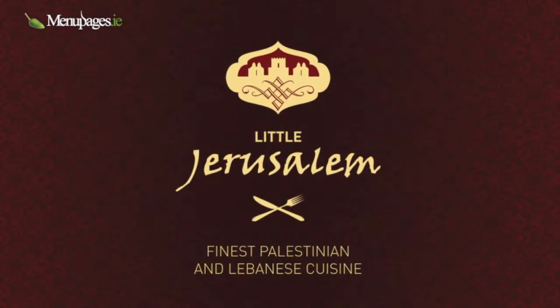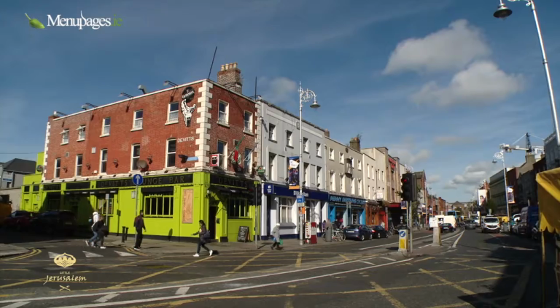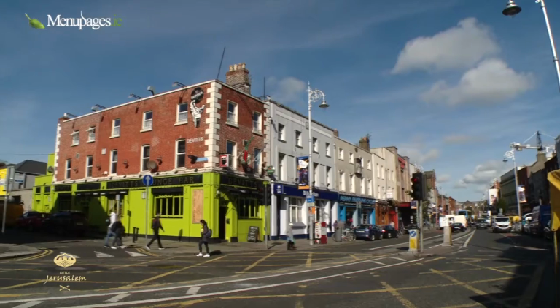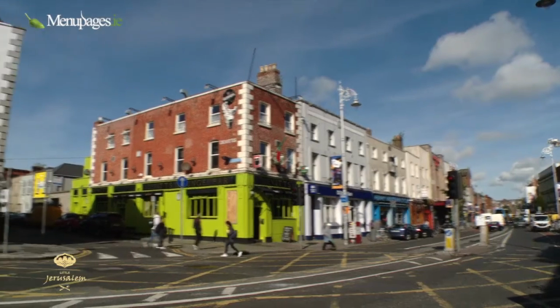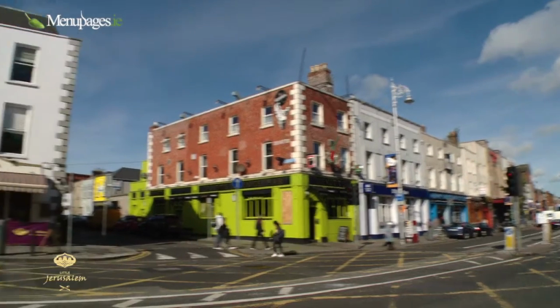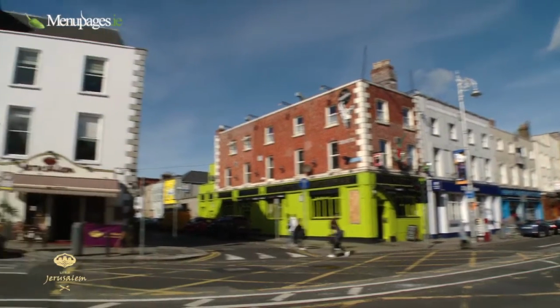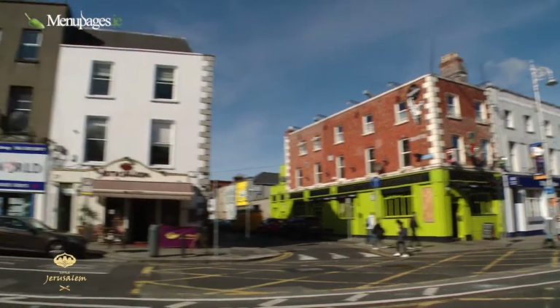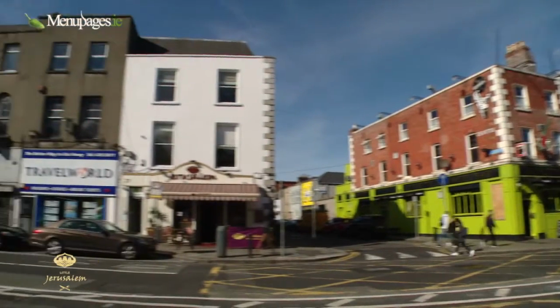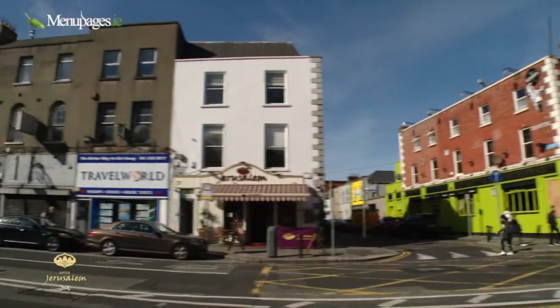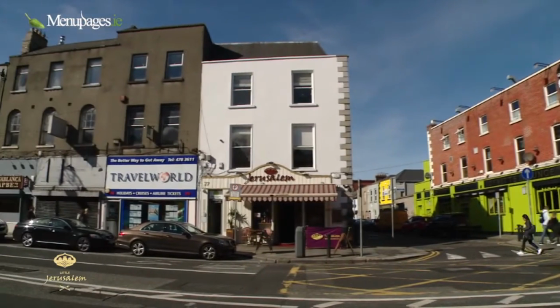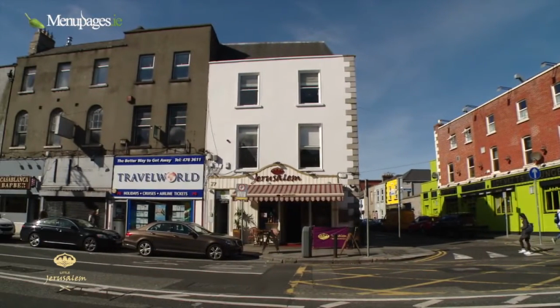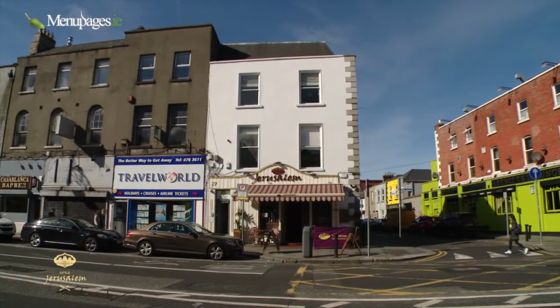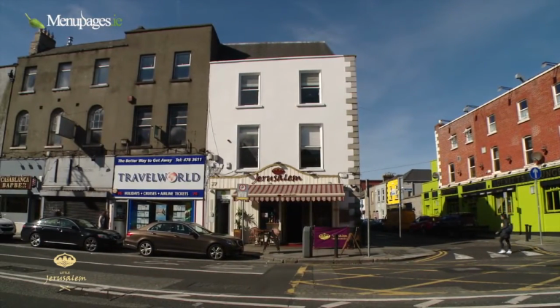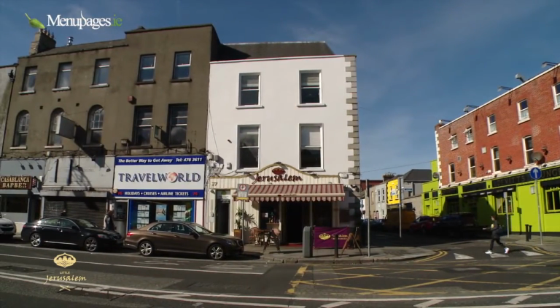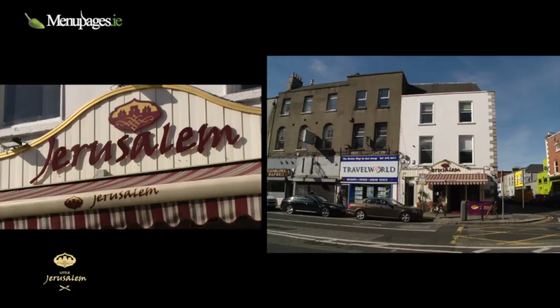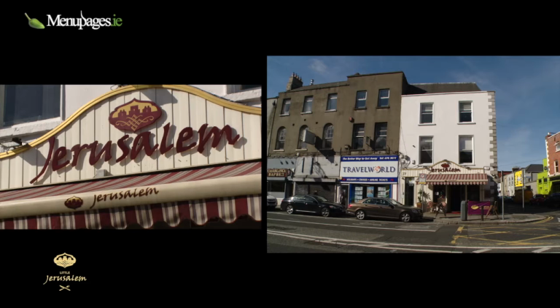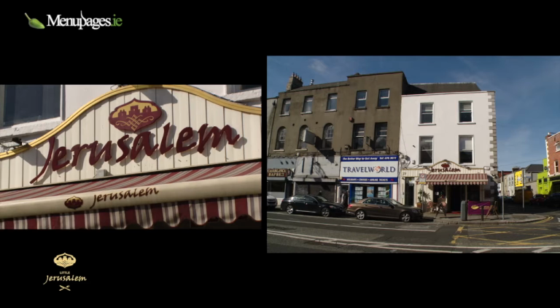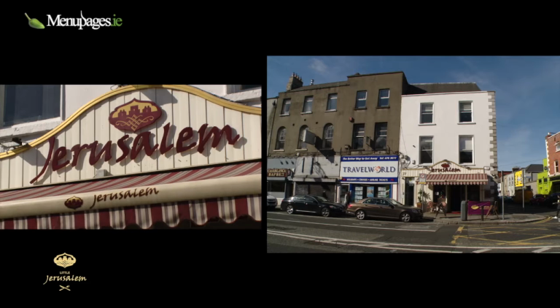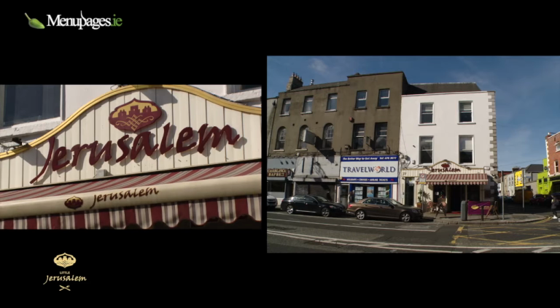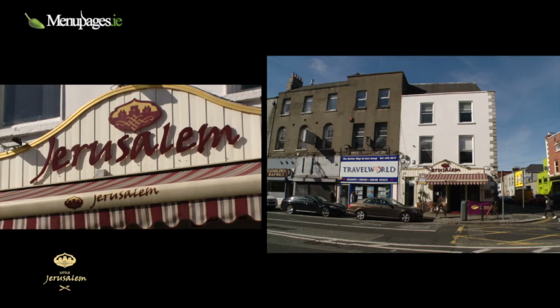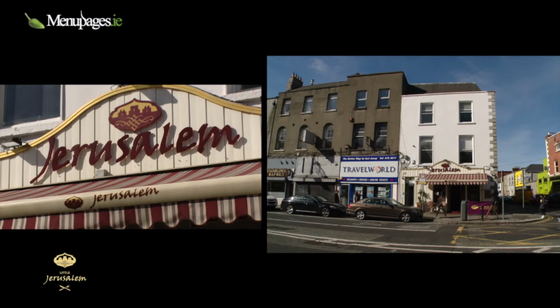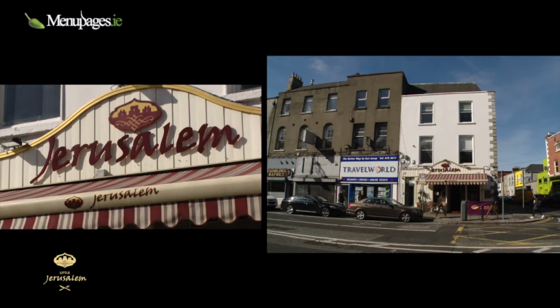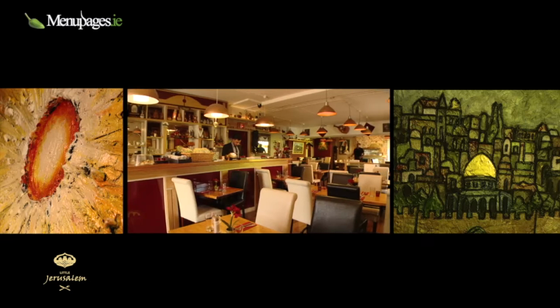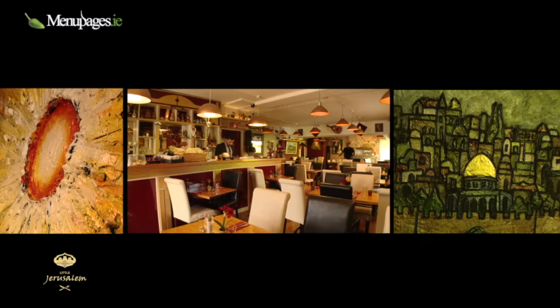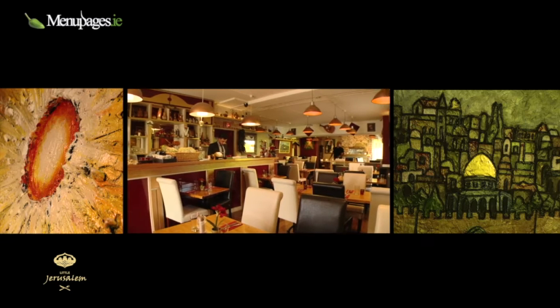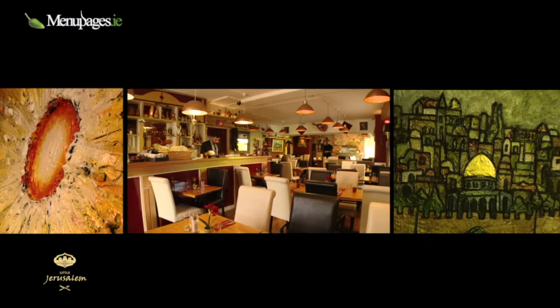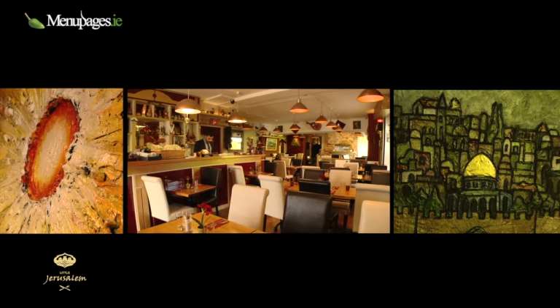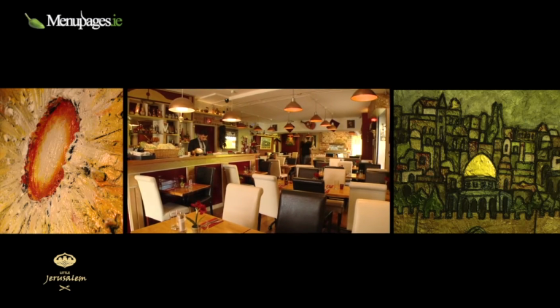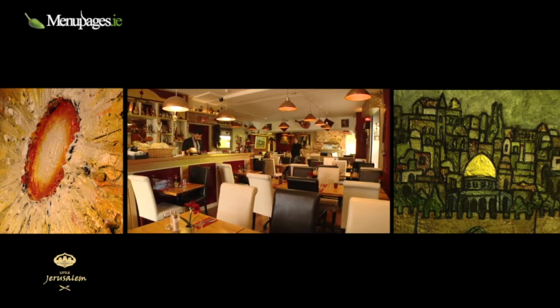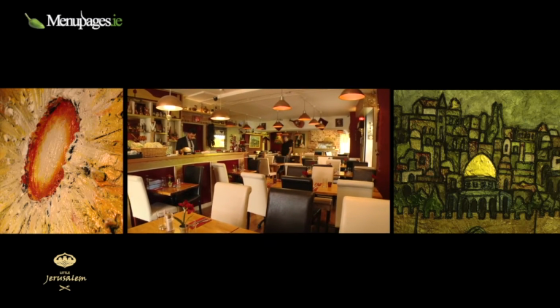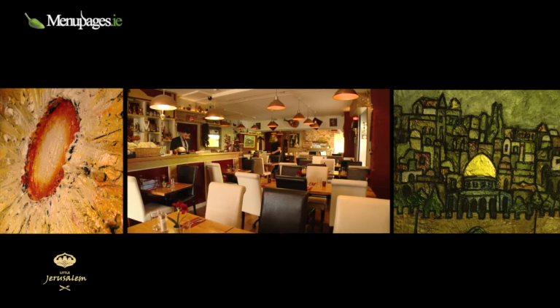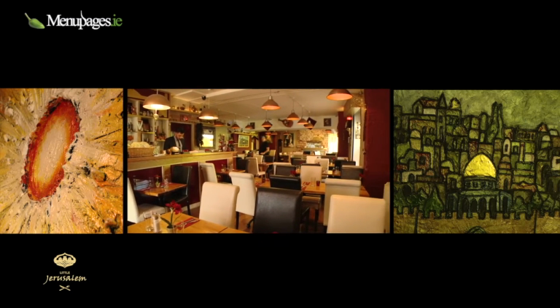We go by the name Little Jerusalem, and Camden Street goes by the name Jerusalem. We have three running restaurants: one in Rathmines, one in Swords, and one in Camden Street.